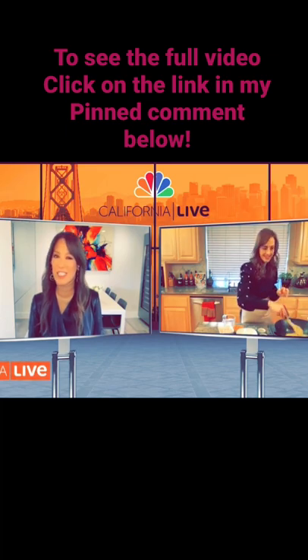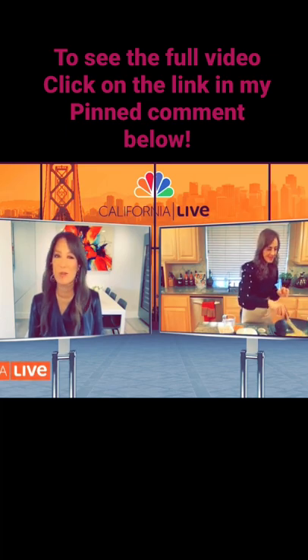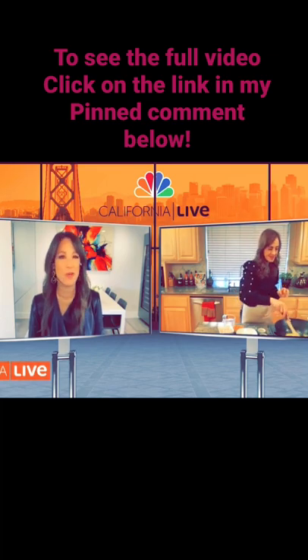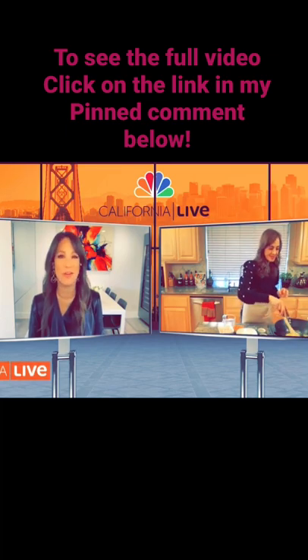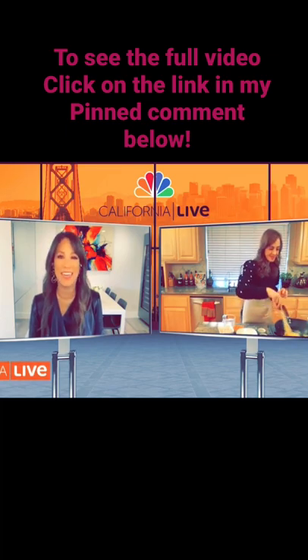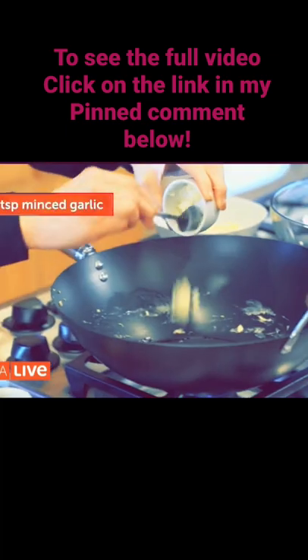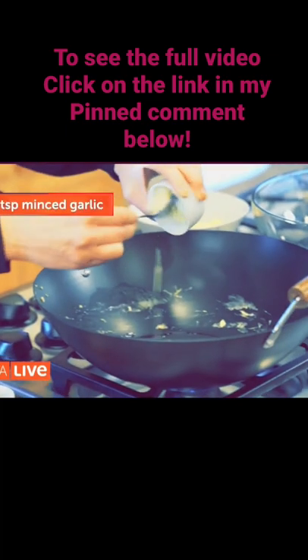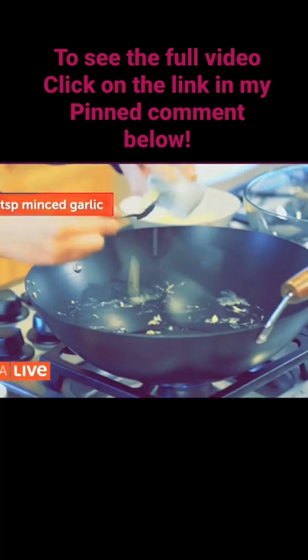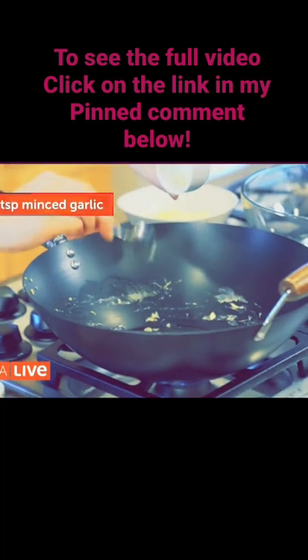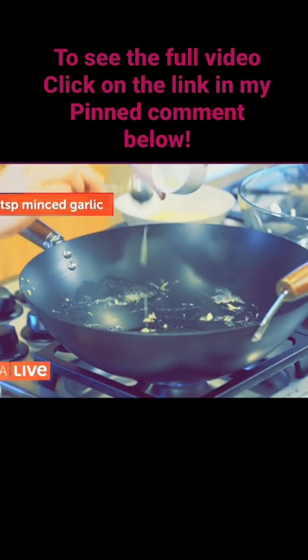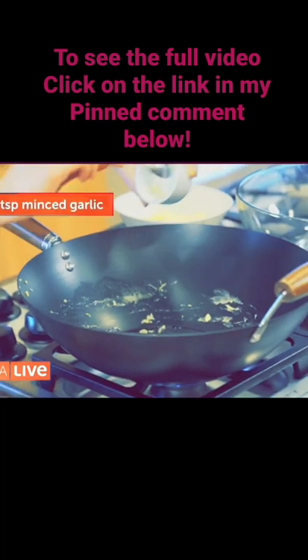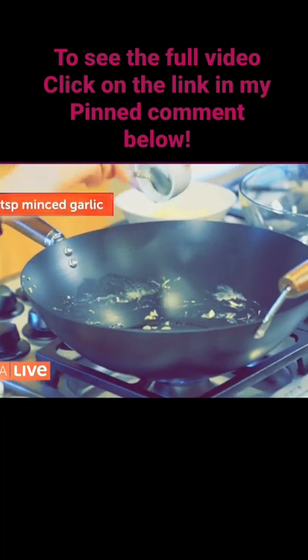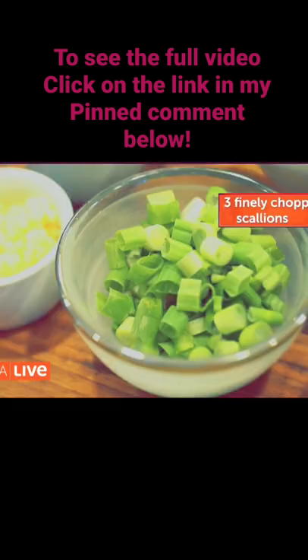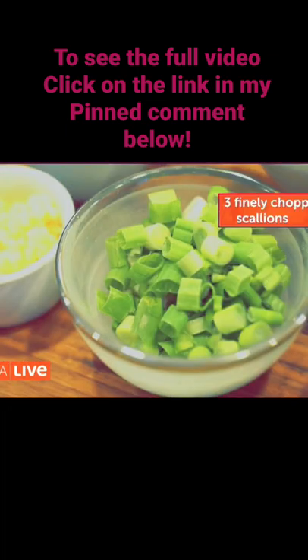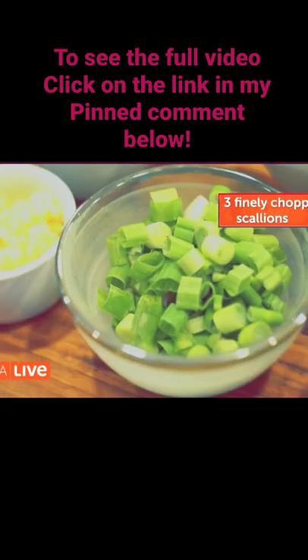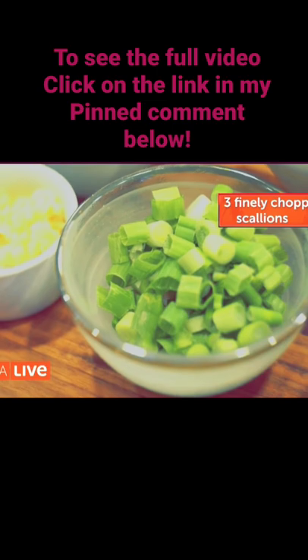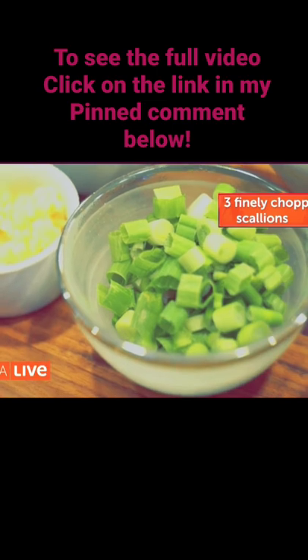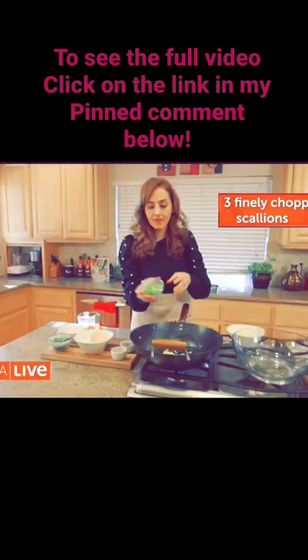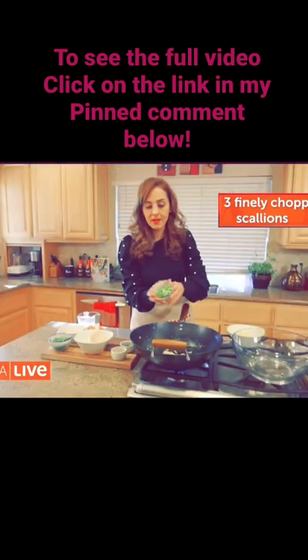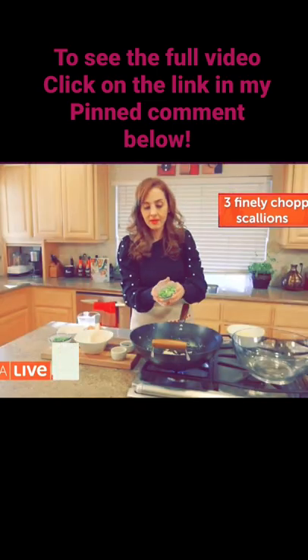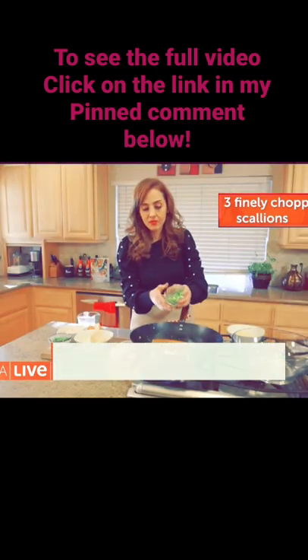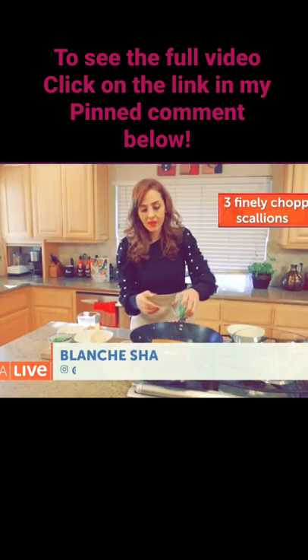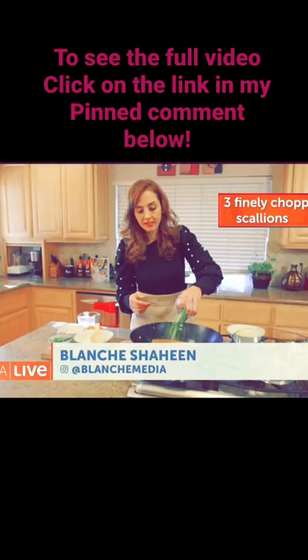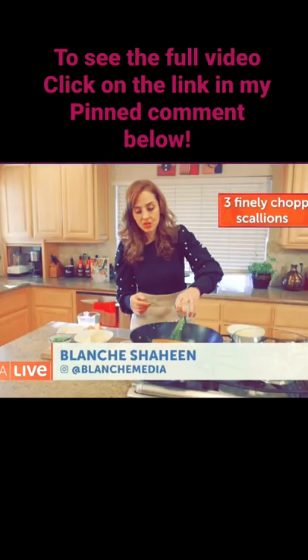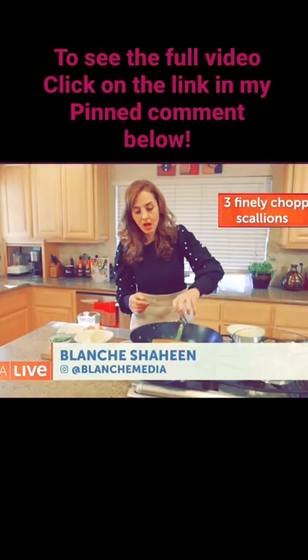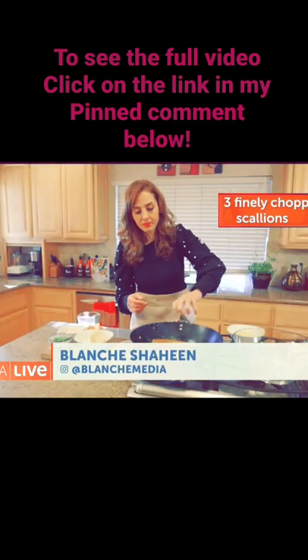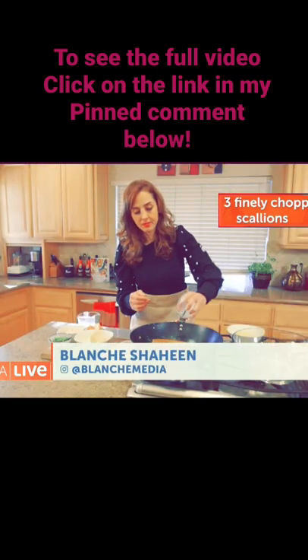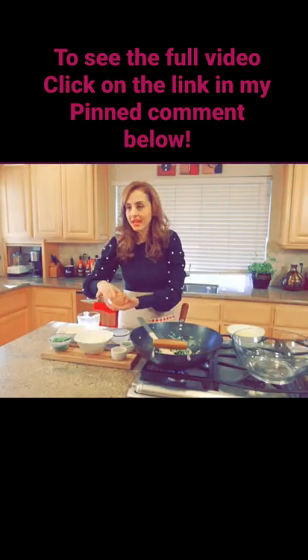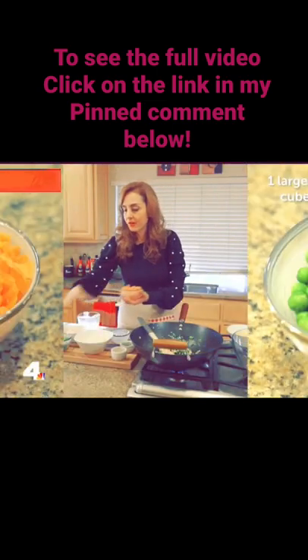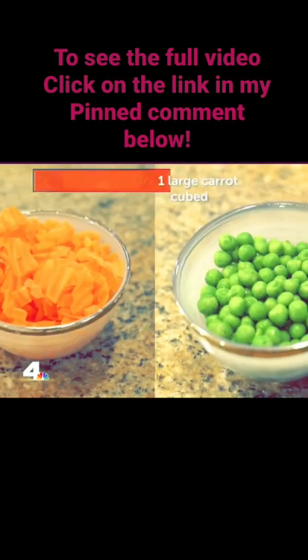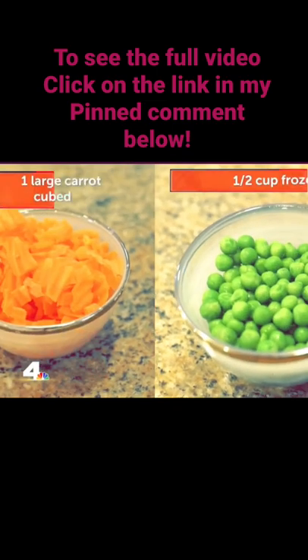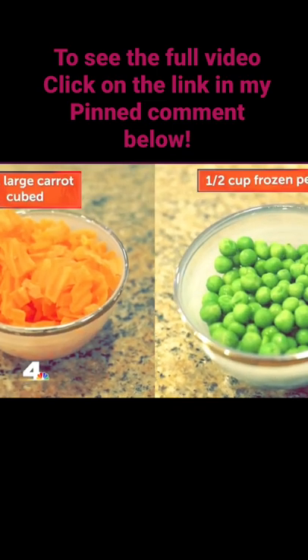That's so true. Mince garlic, three scallions that have been finely chopped, and carrots and peas.